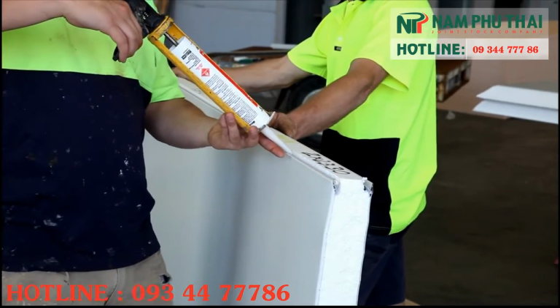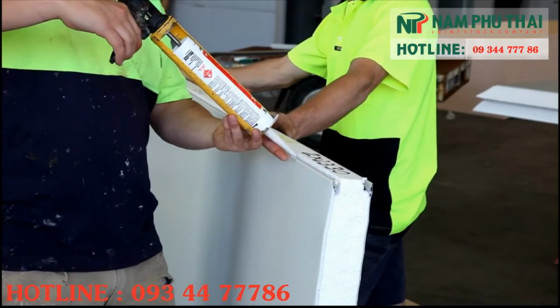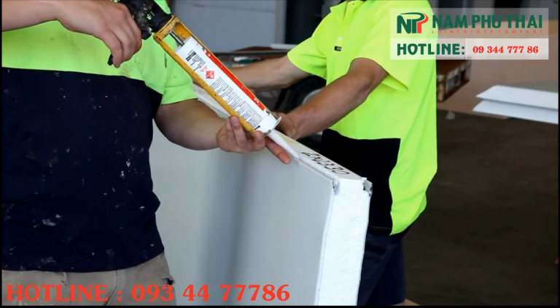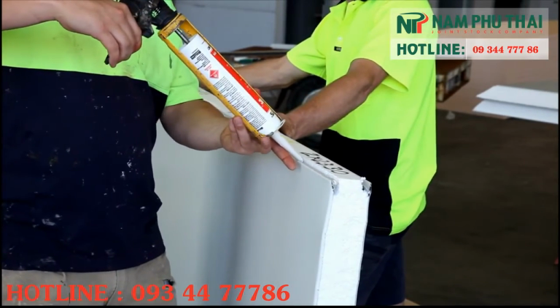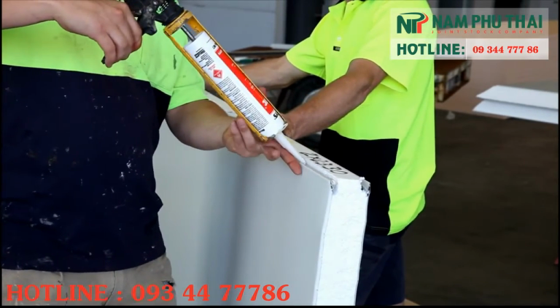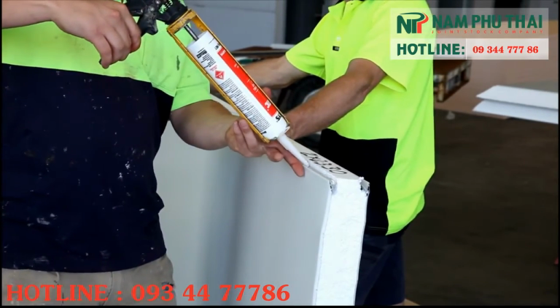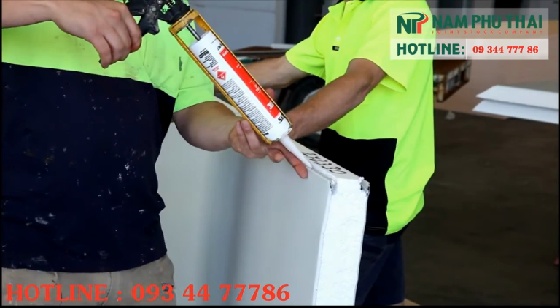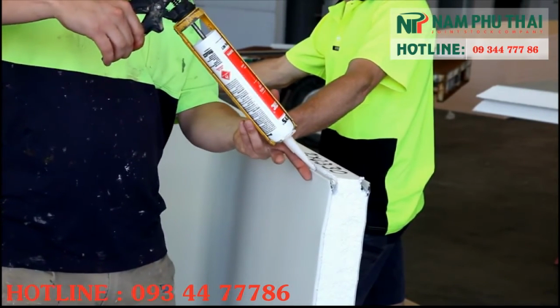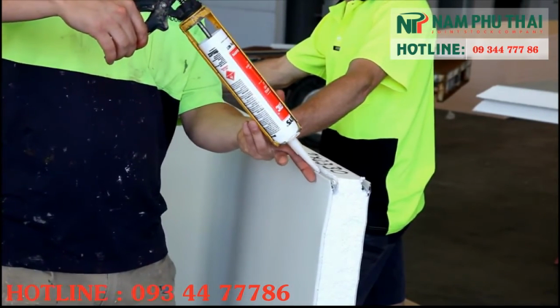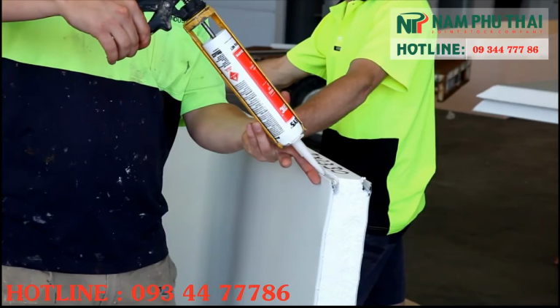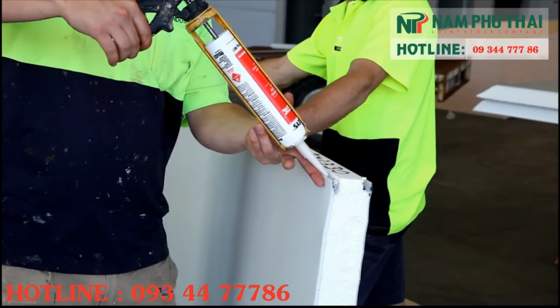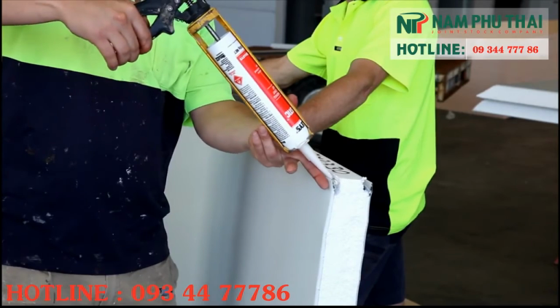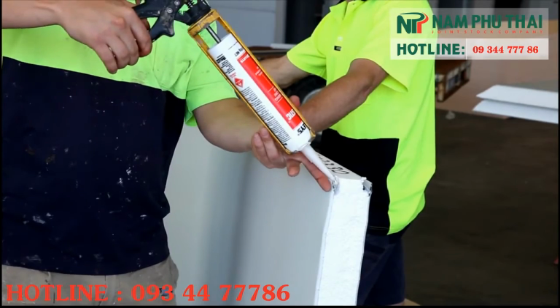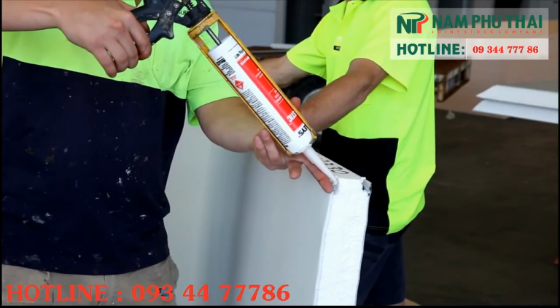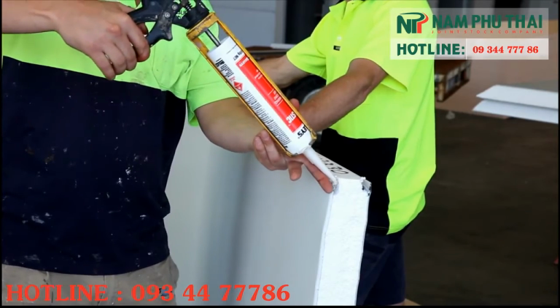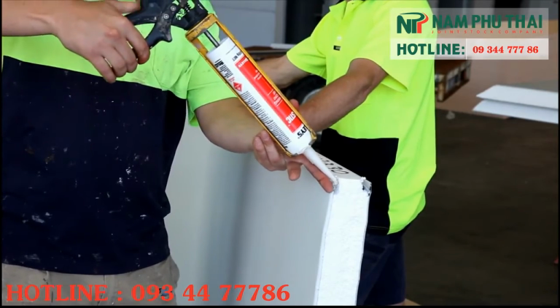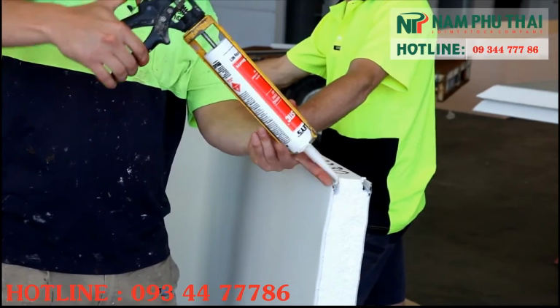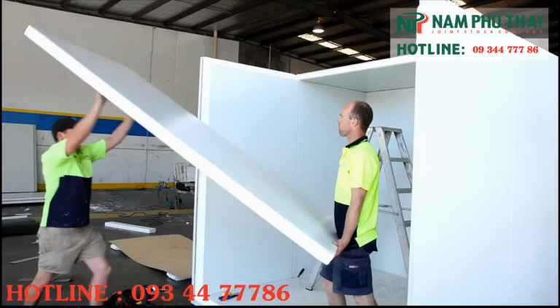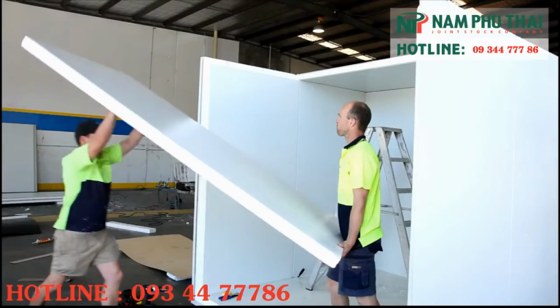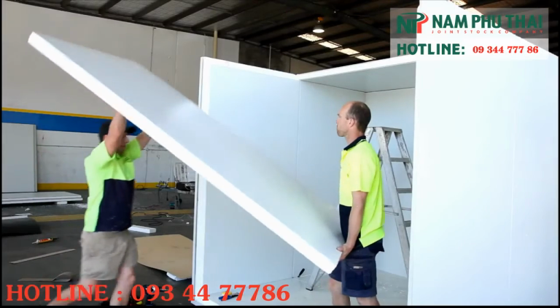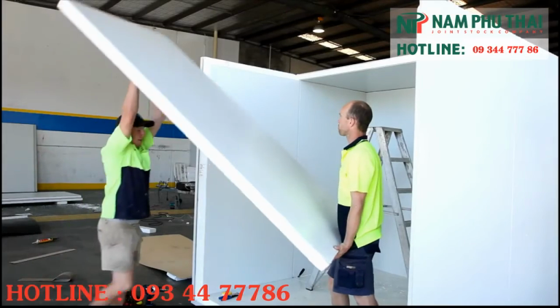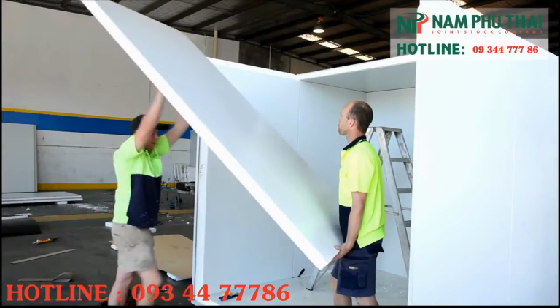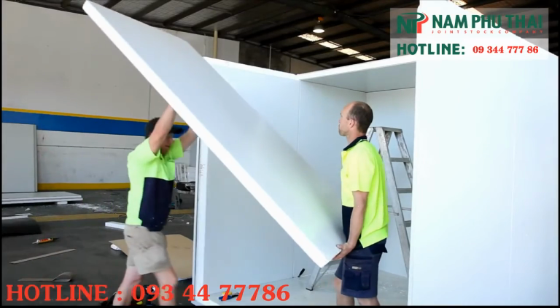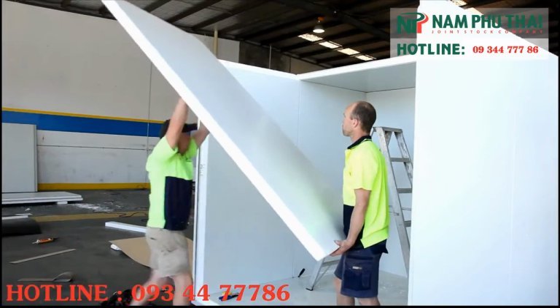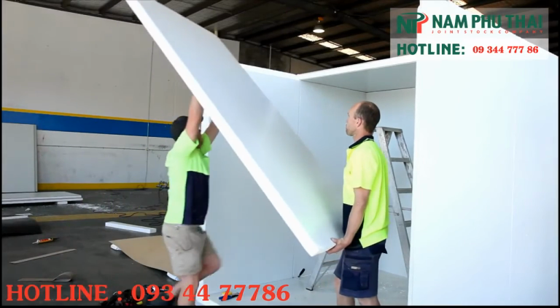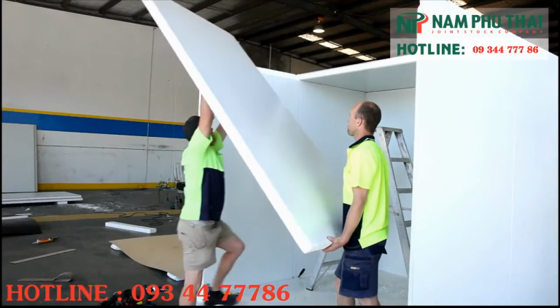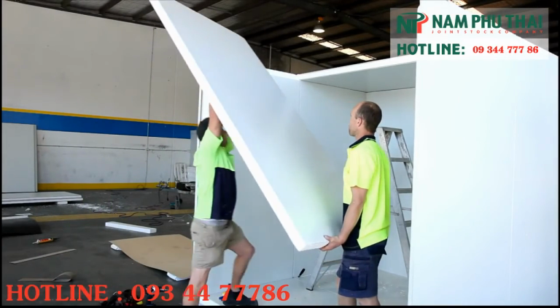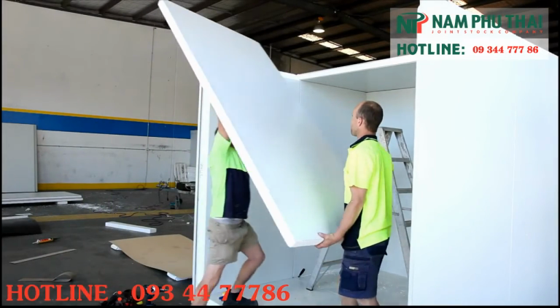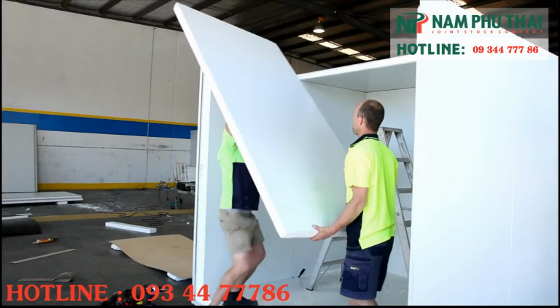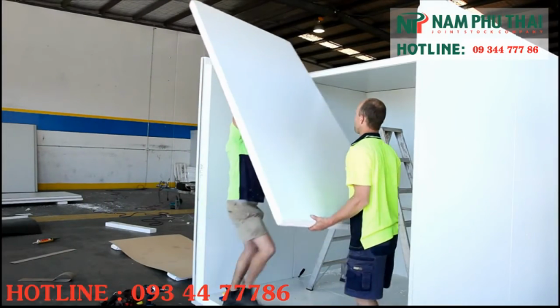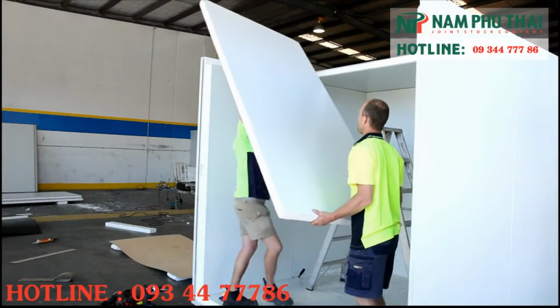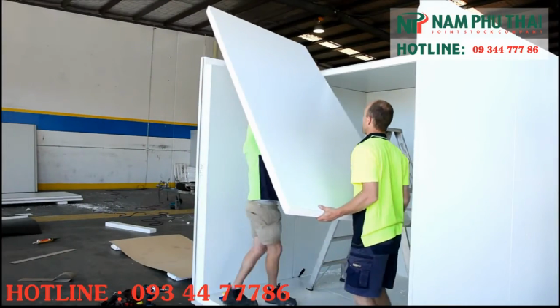Seal the other half of the roof with mastic sealant and place on top.